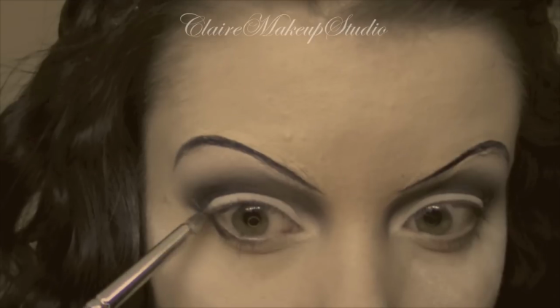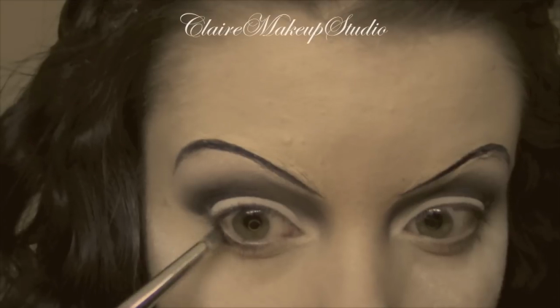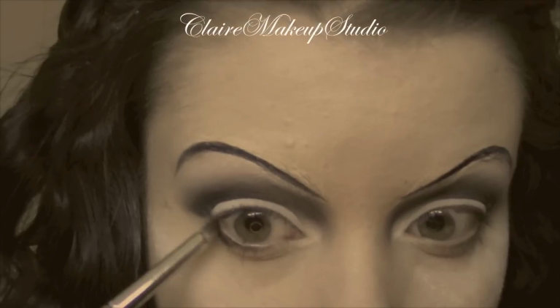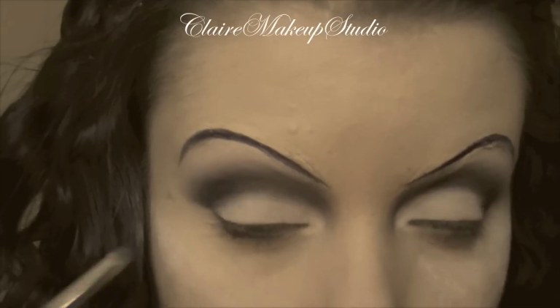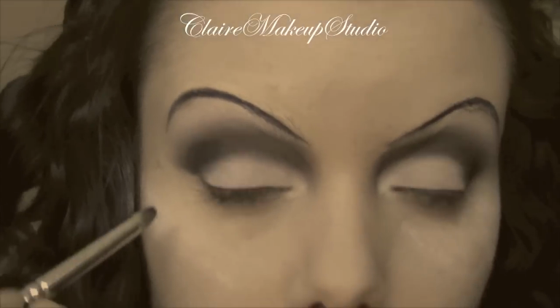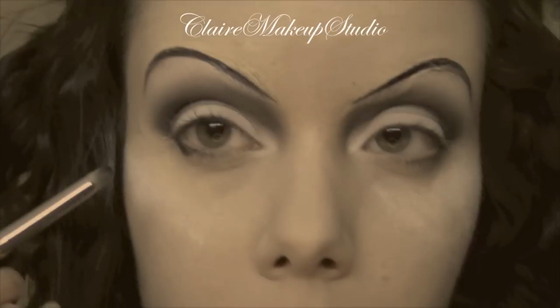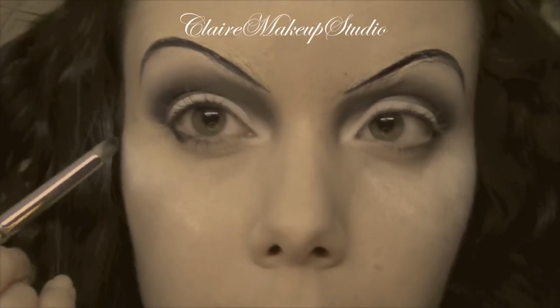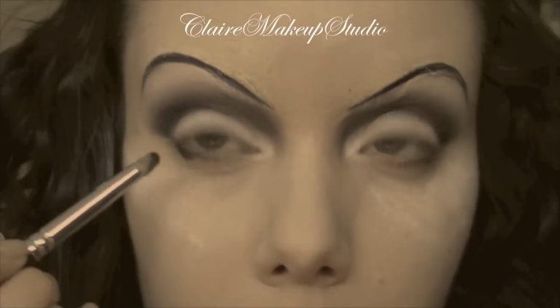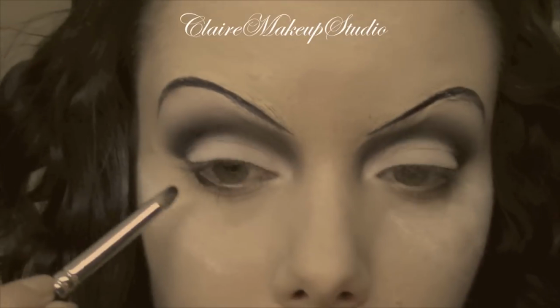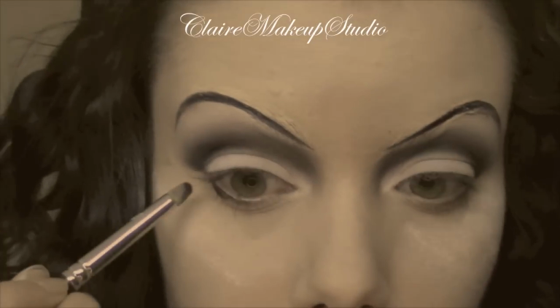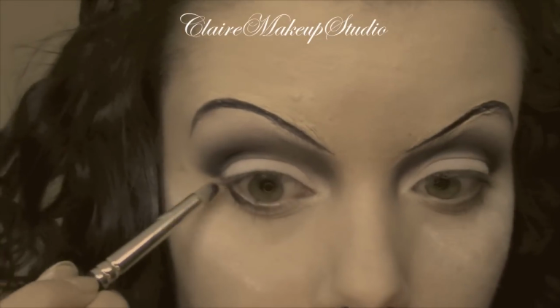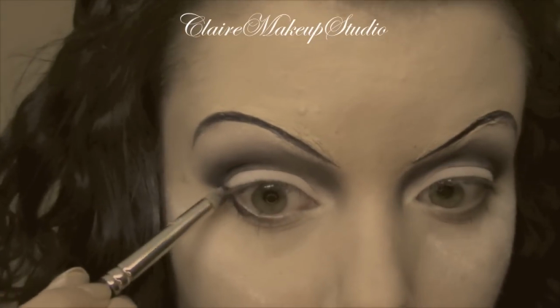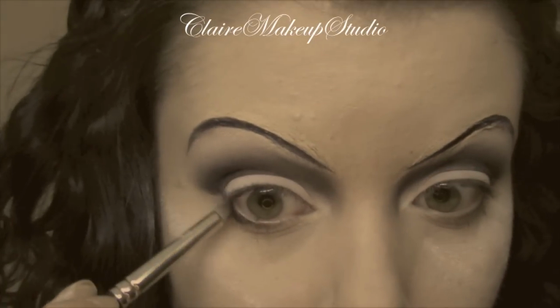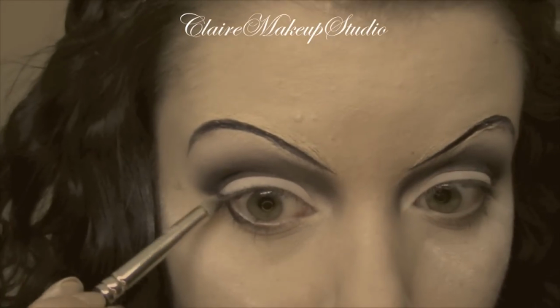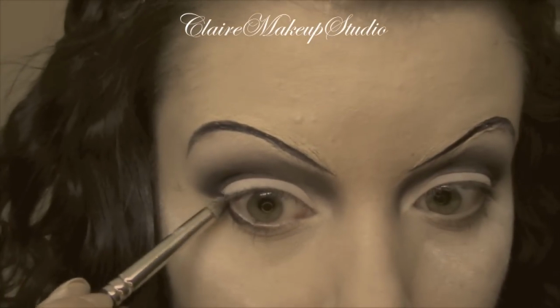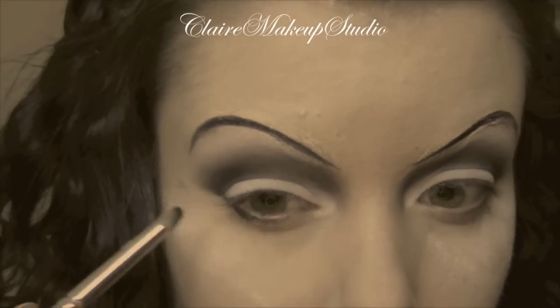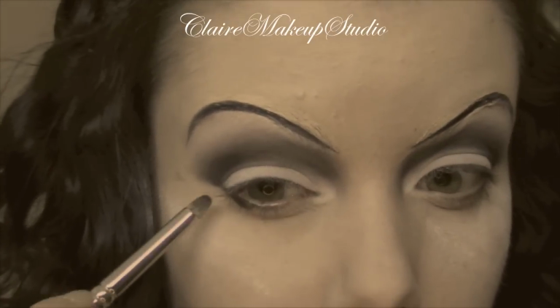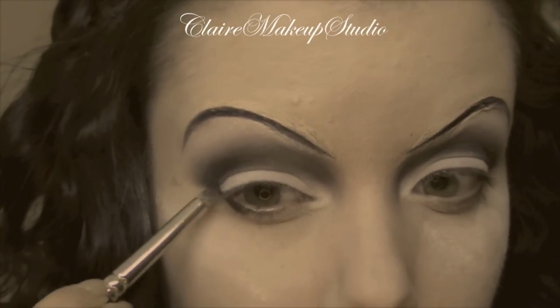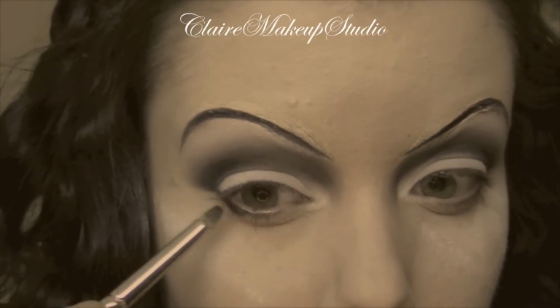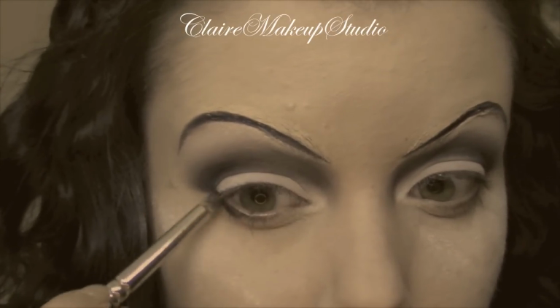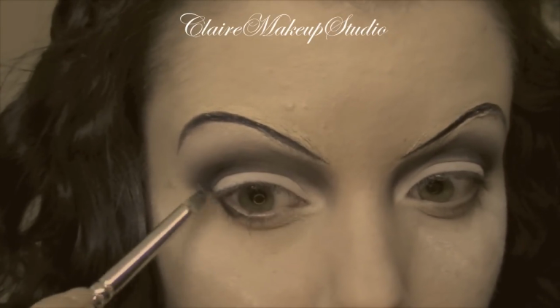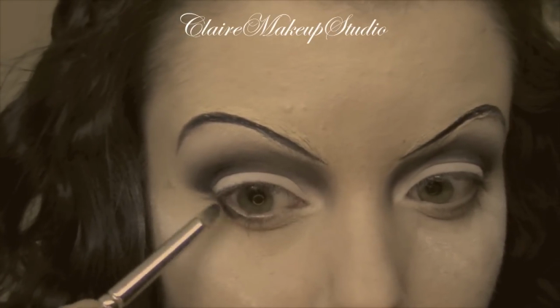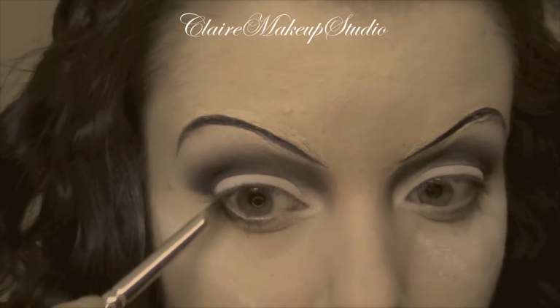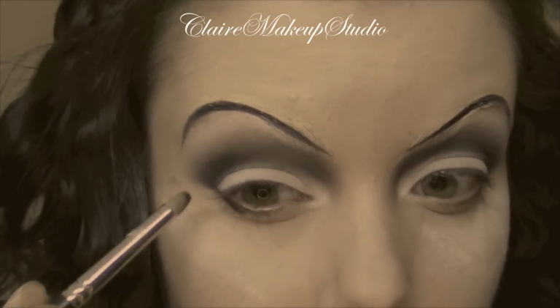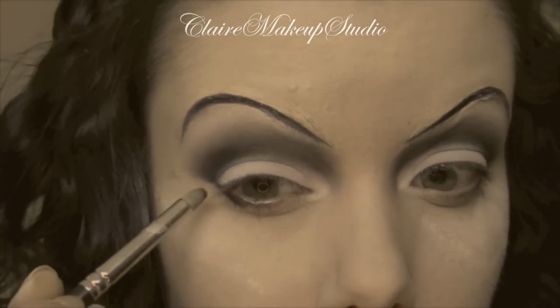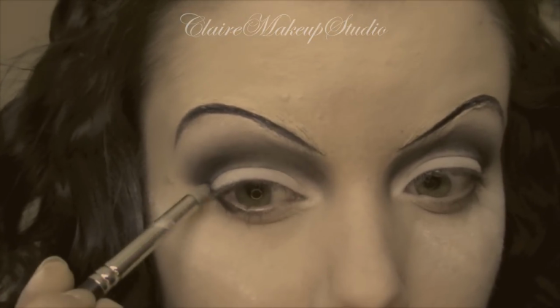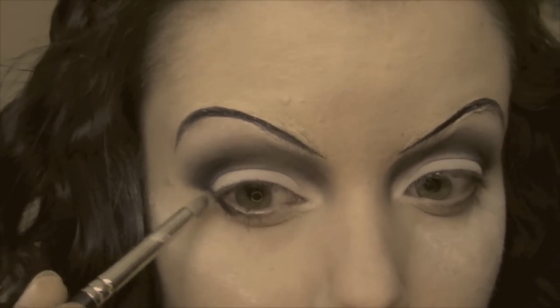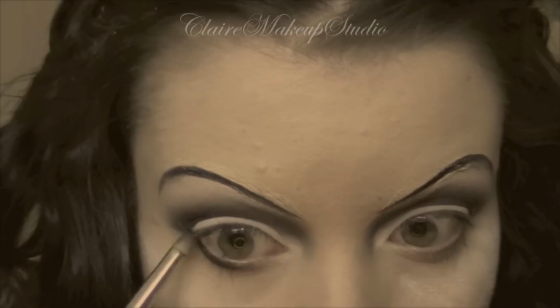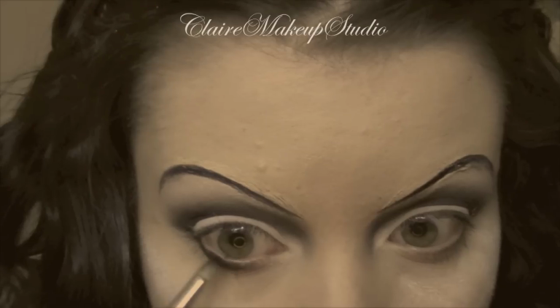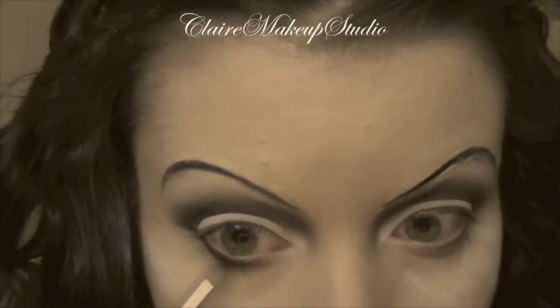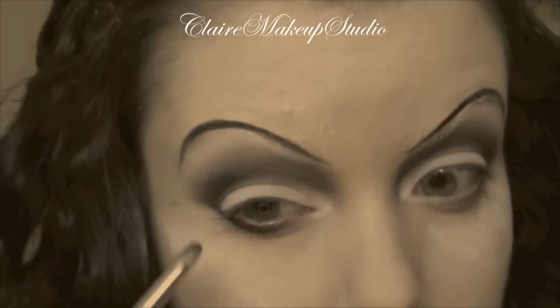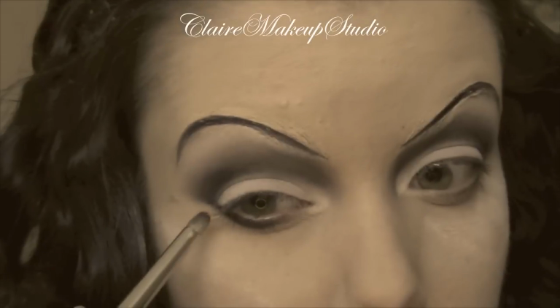On my lower lash line, using the same pencil brush, I'm going to be applying the black matte eyeshadow.